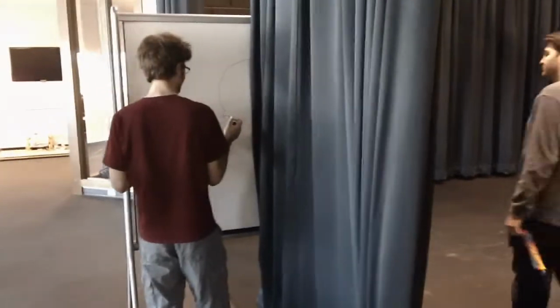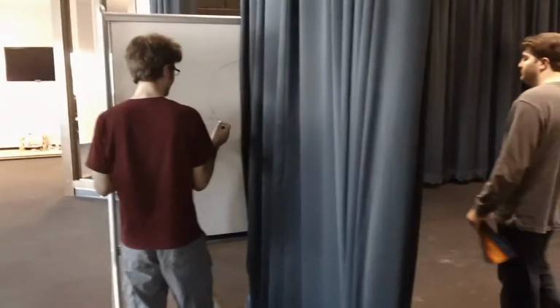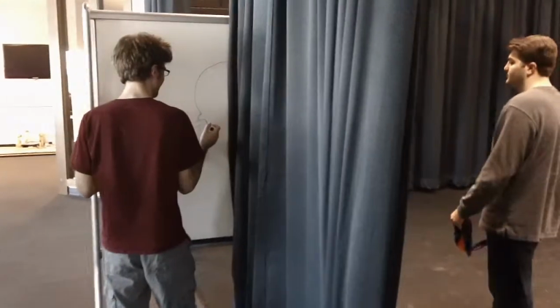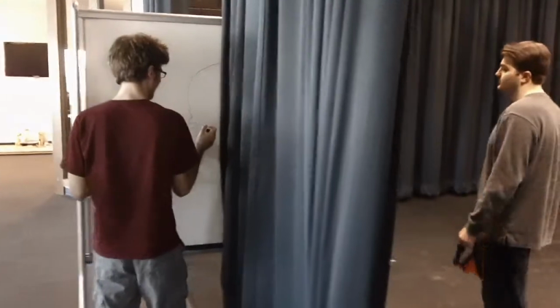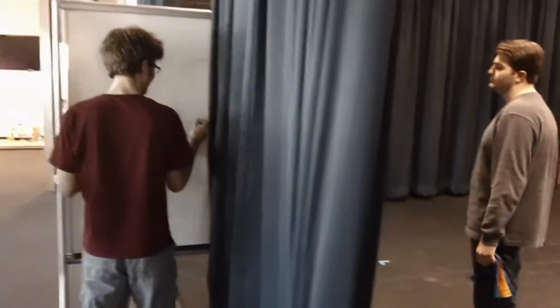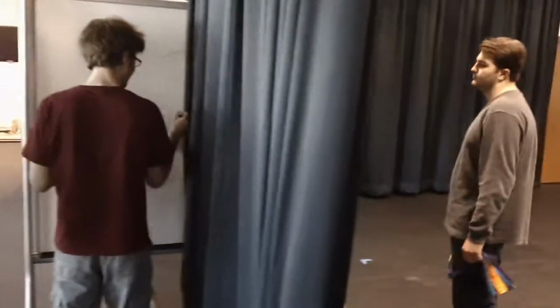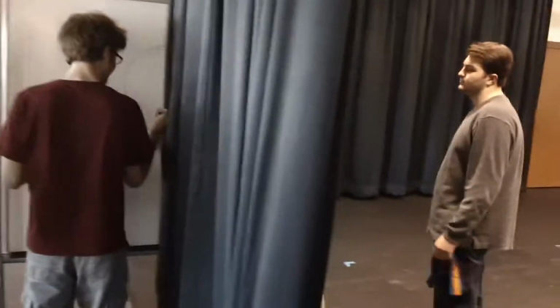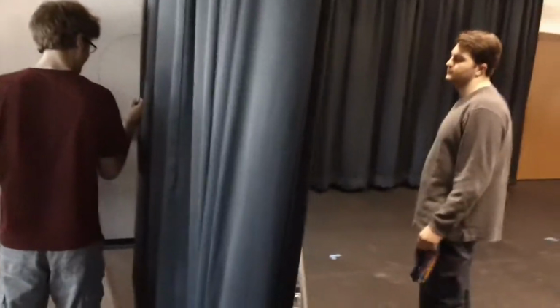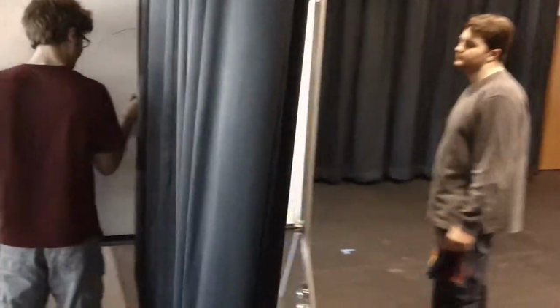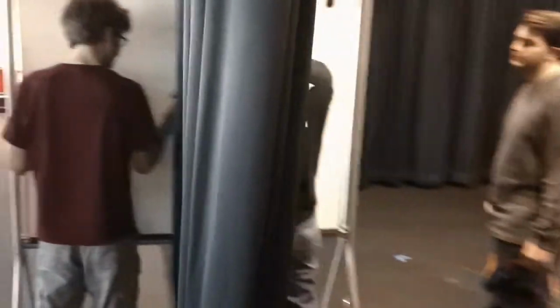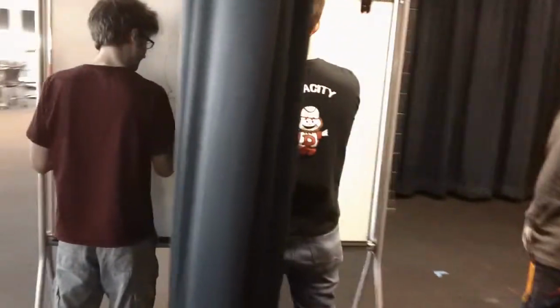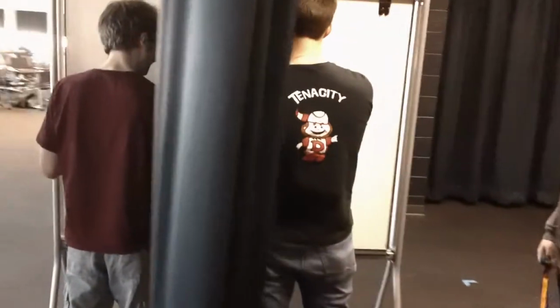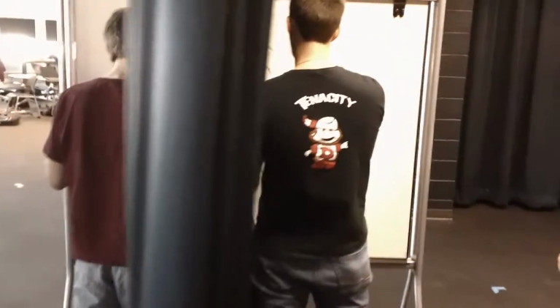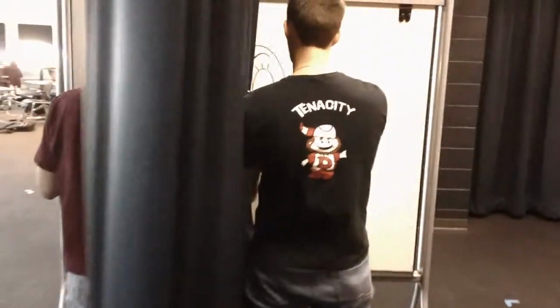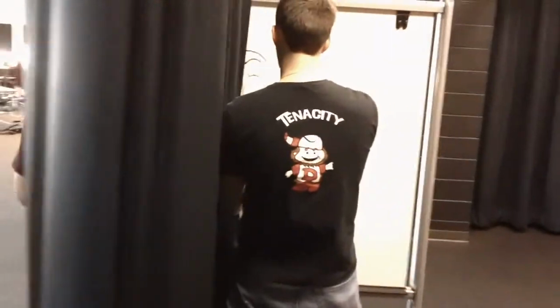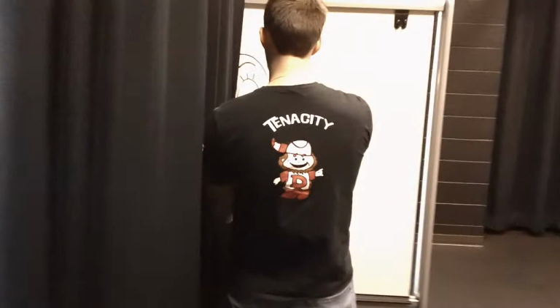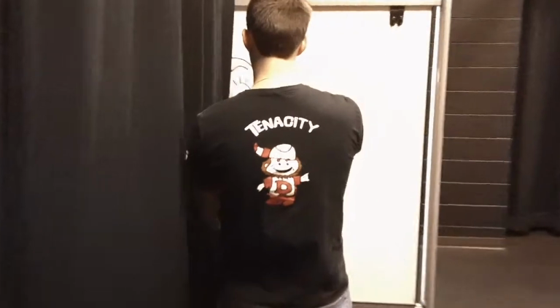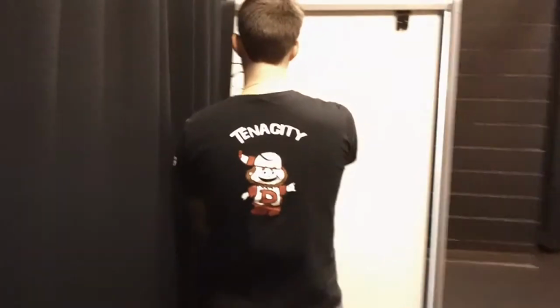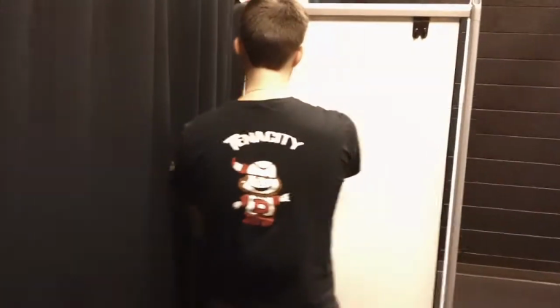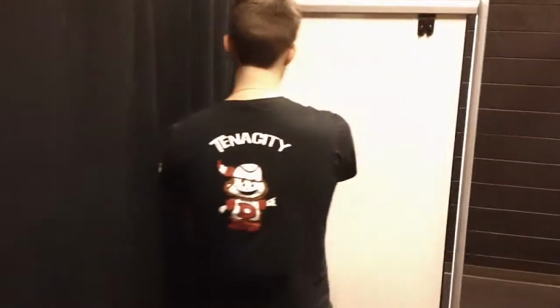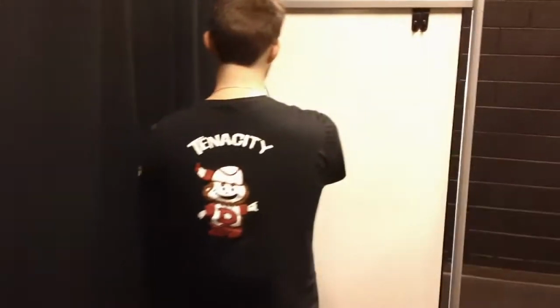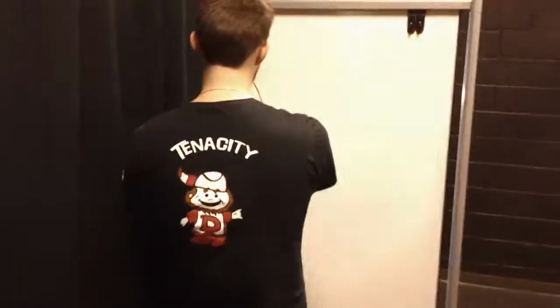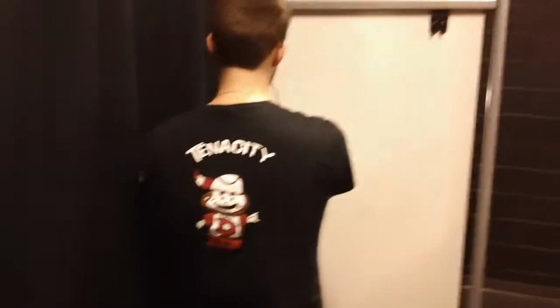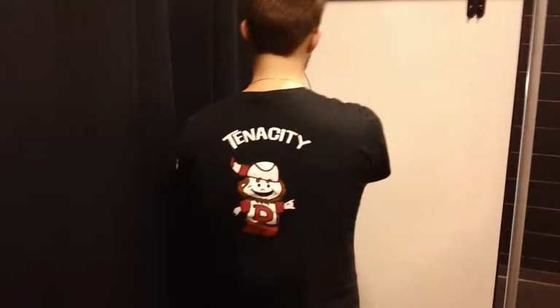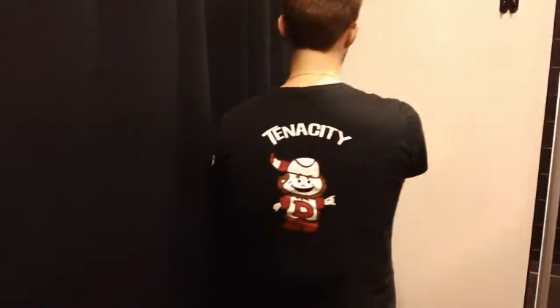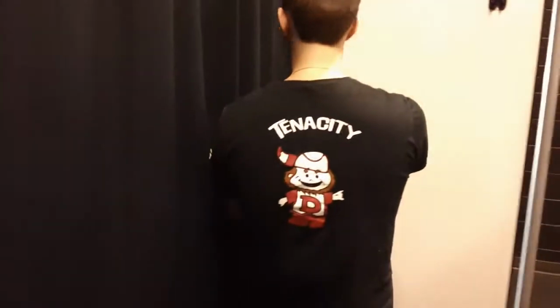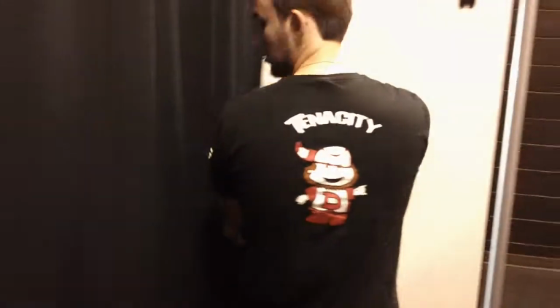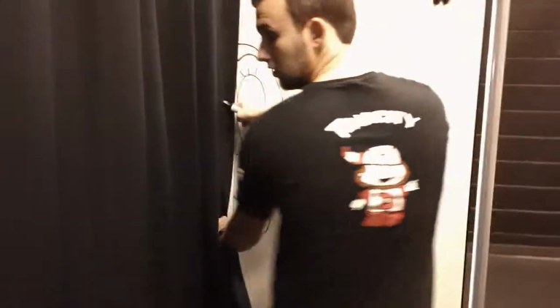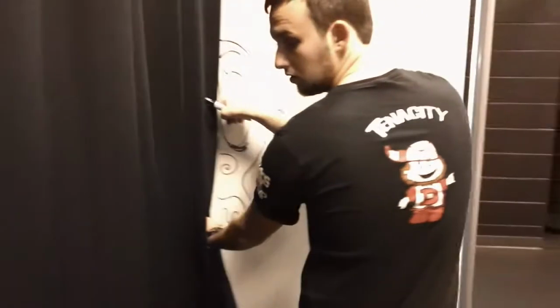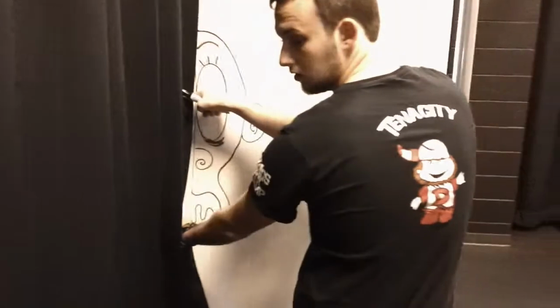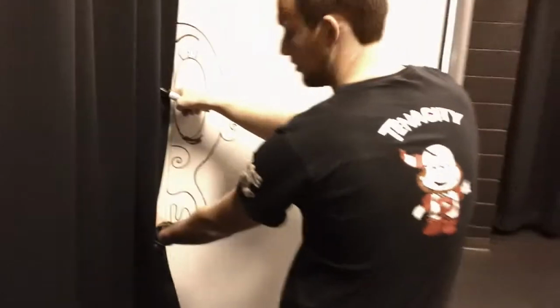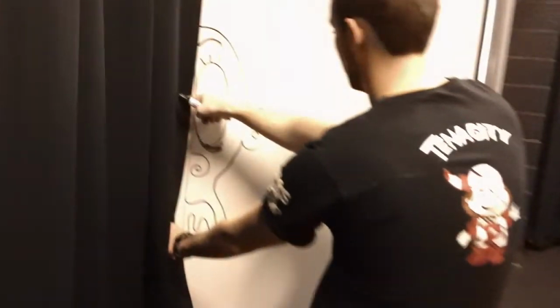Let's see if we can get closer. Do you guys want to scoot apart a little bit while you're drawing so the camera can see? That's alright, I'm going to get over here.